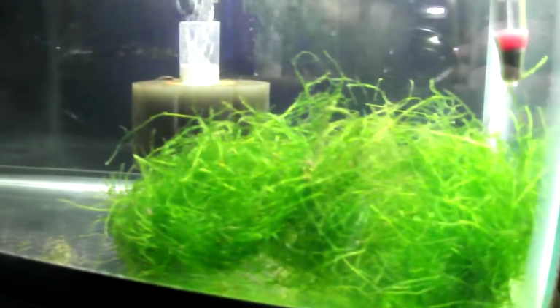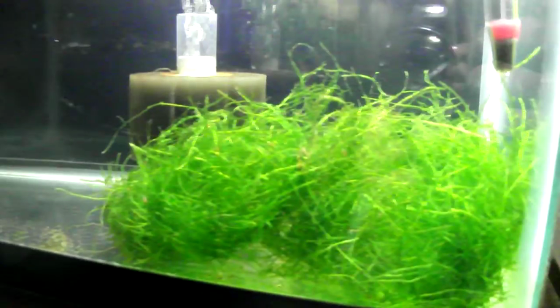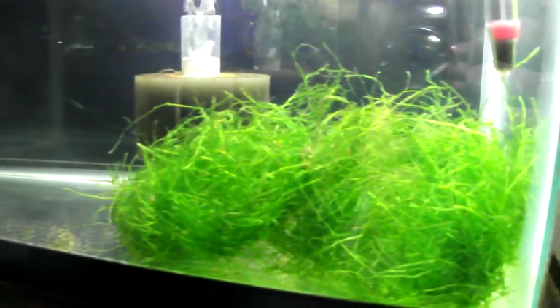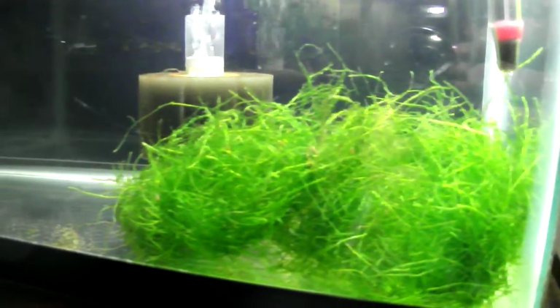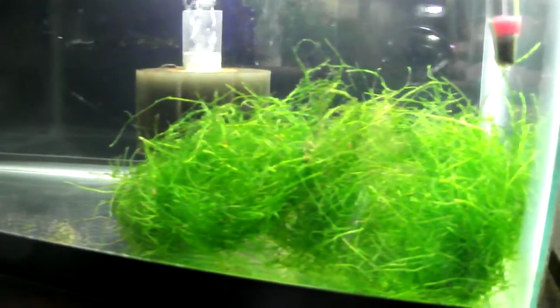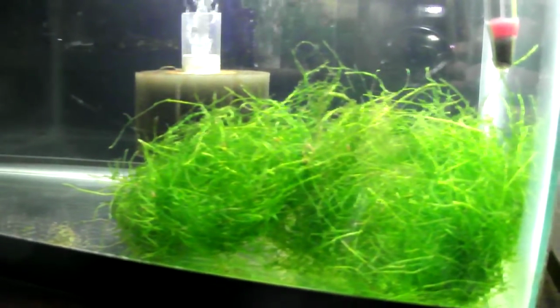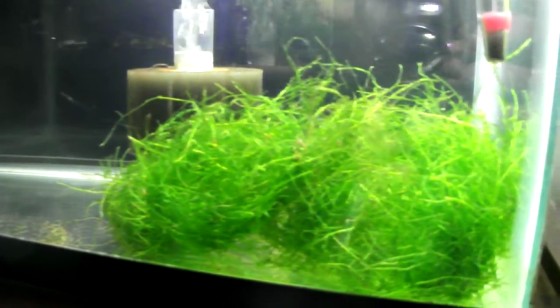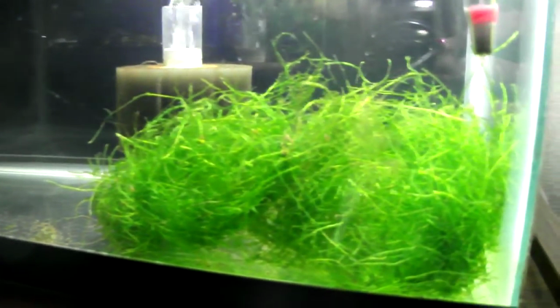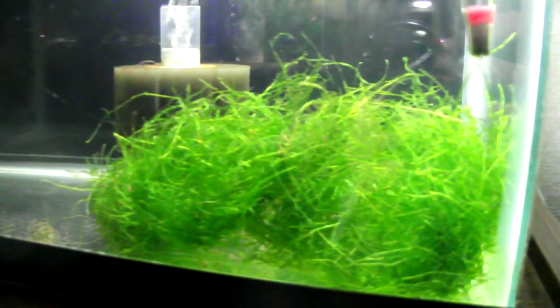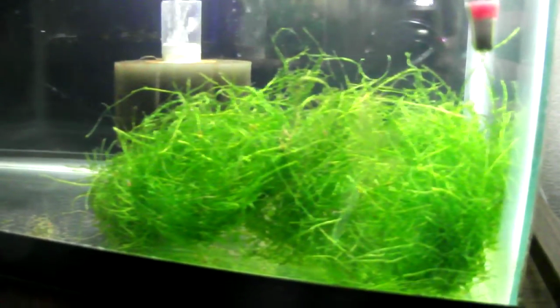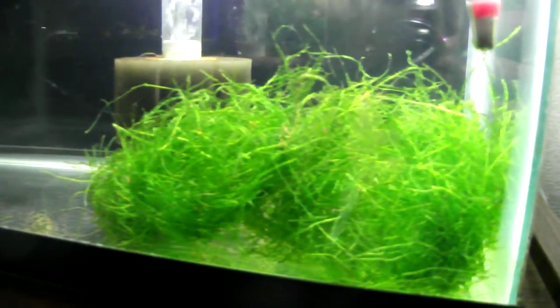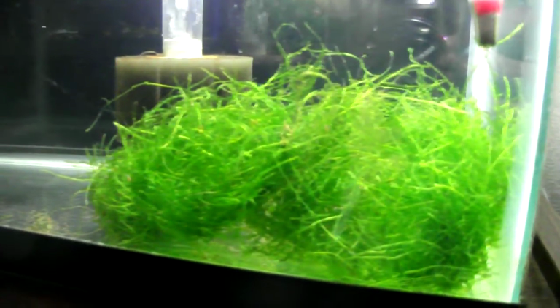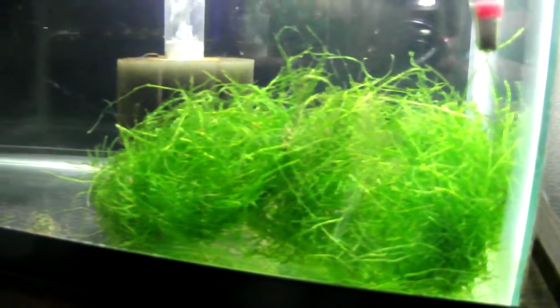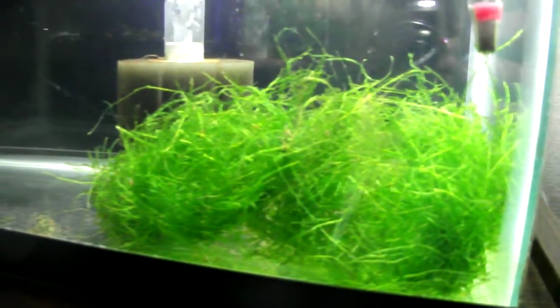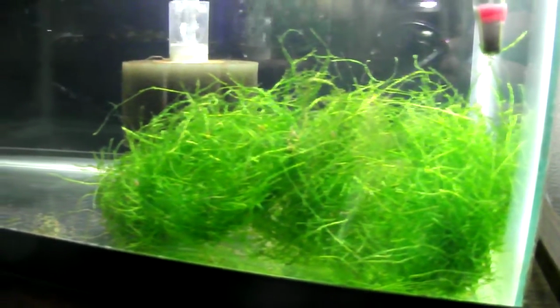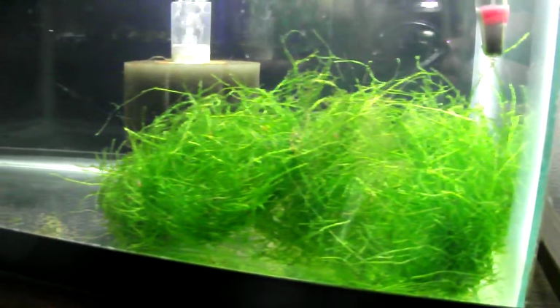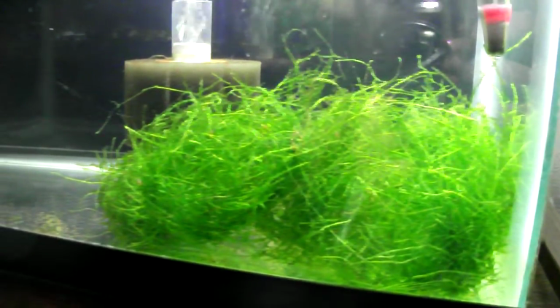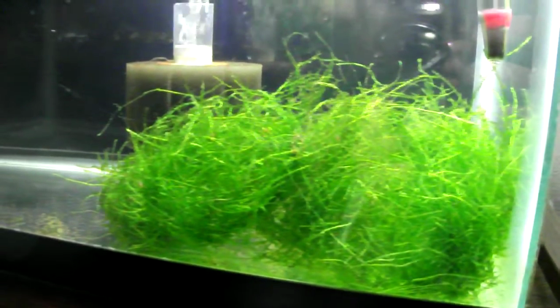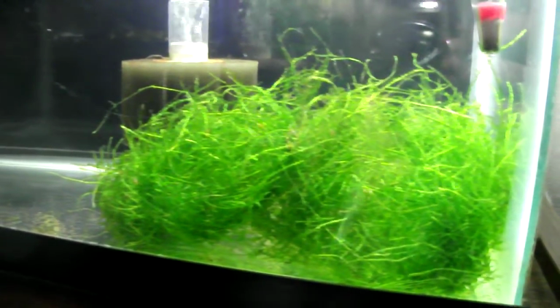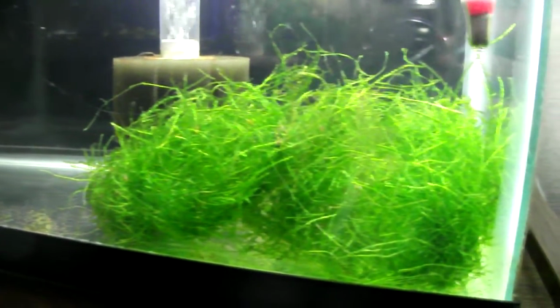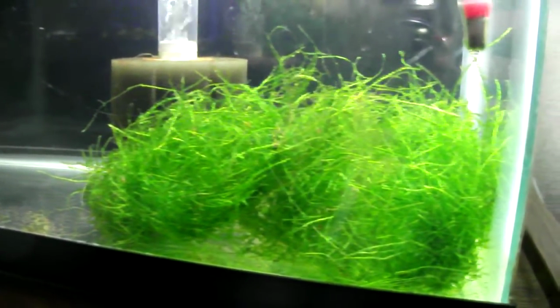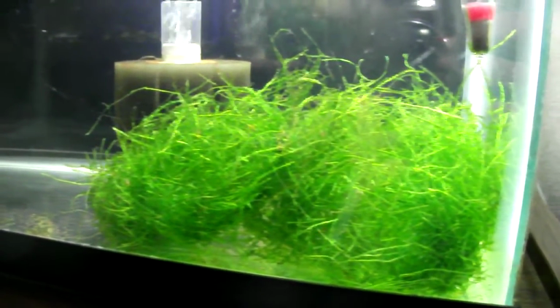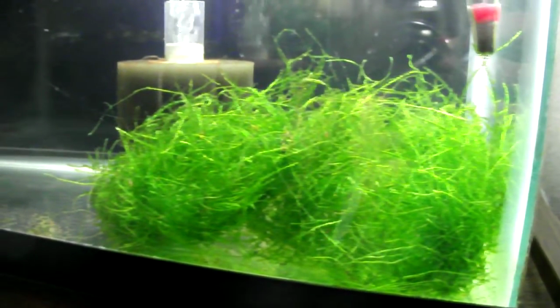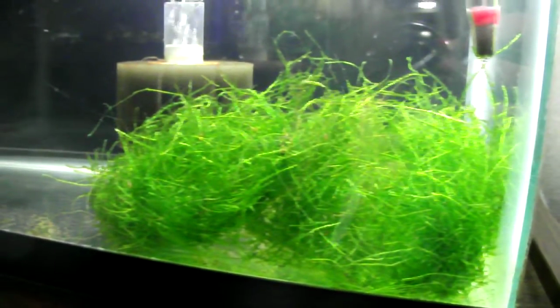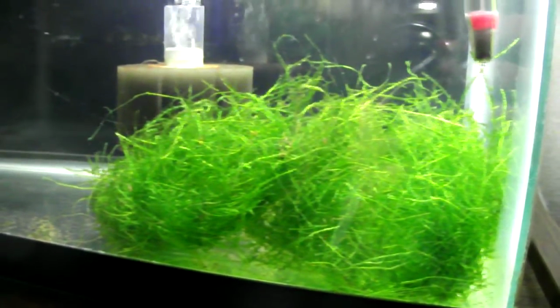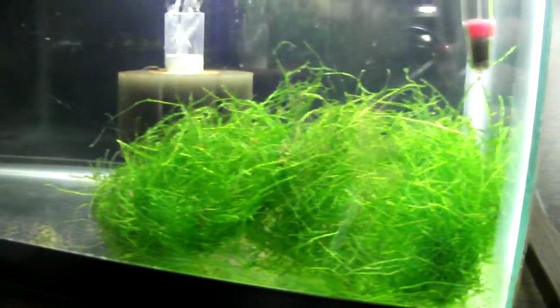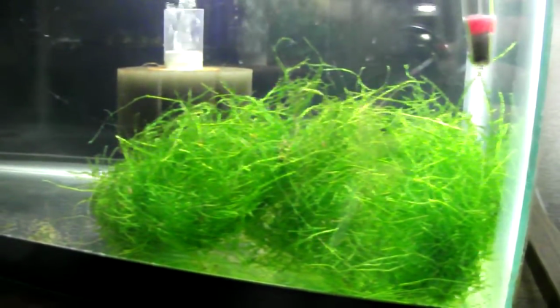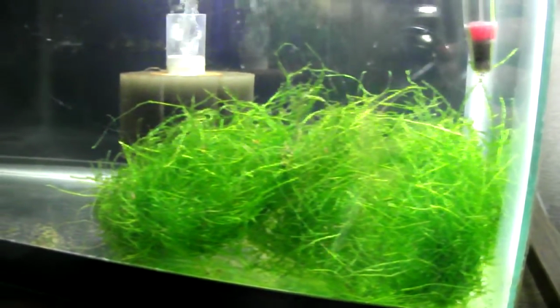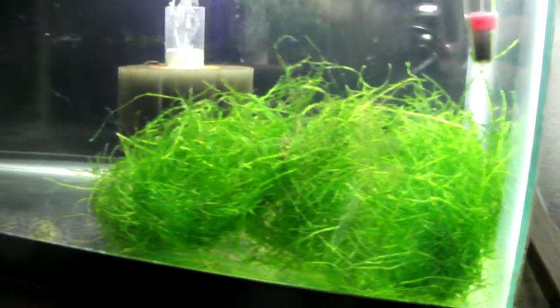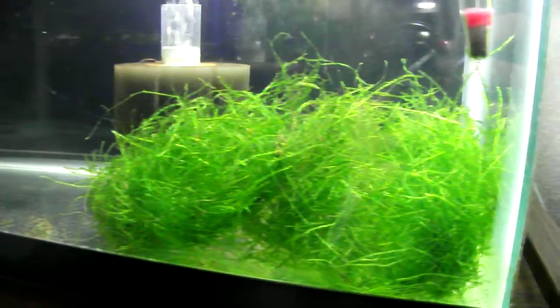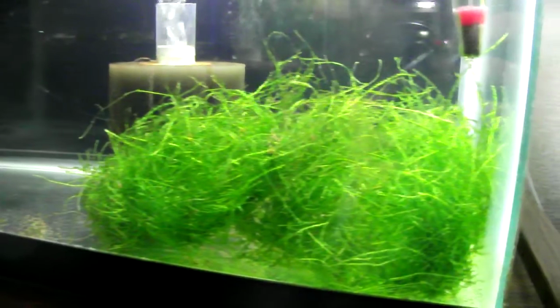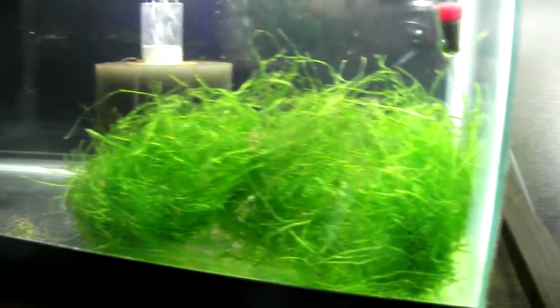You can see that this Java Moss is very, very green, indicating that it's very healthy.